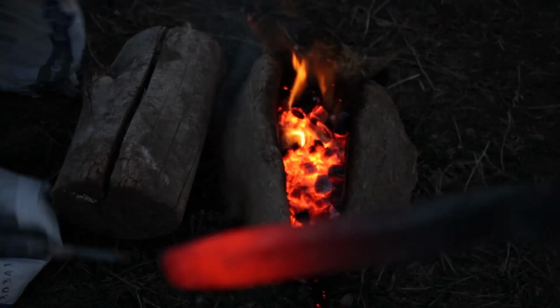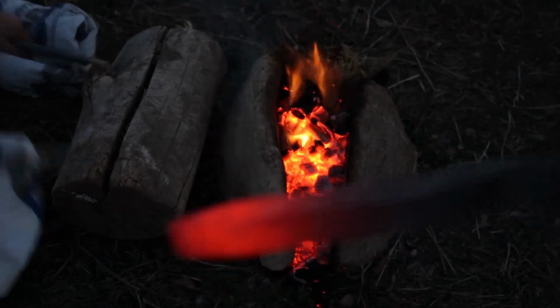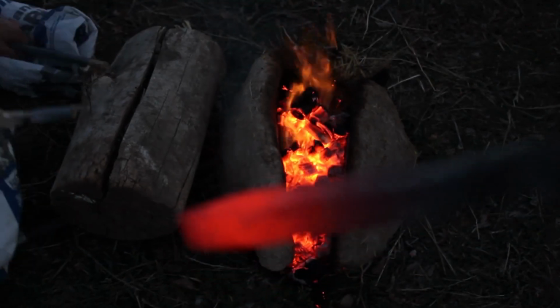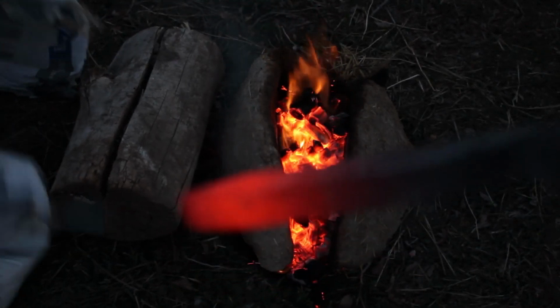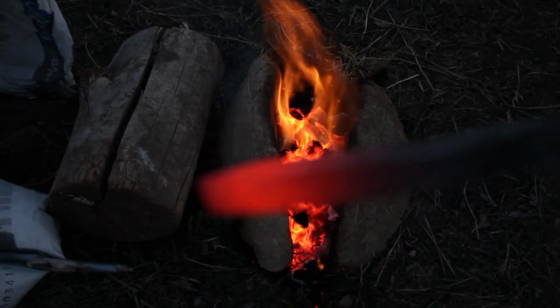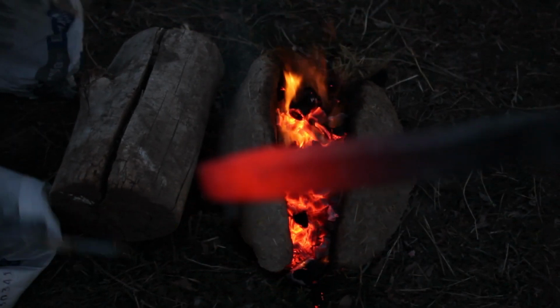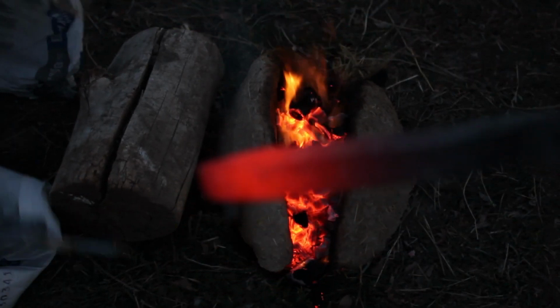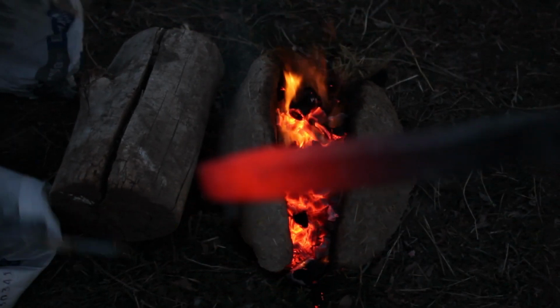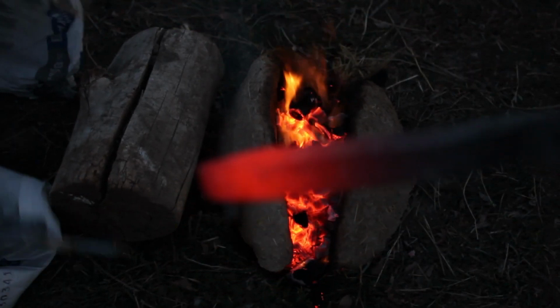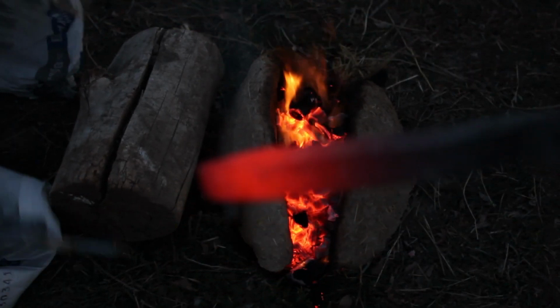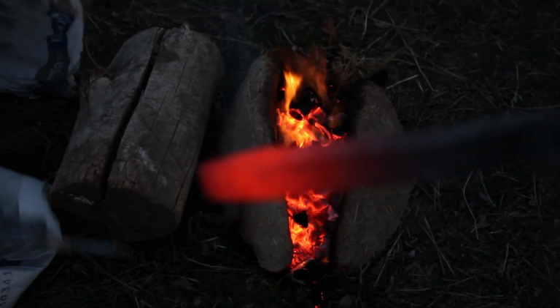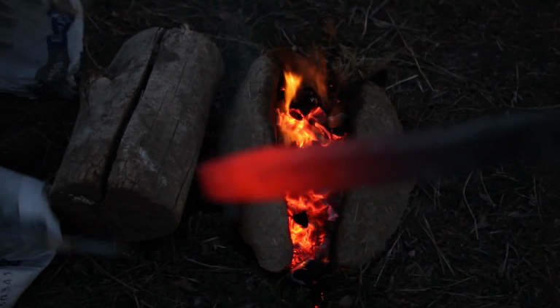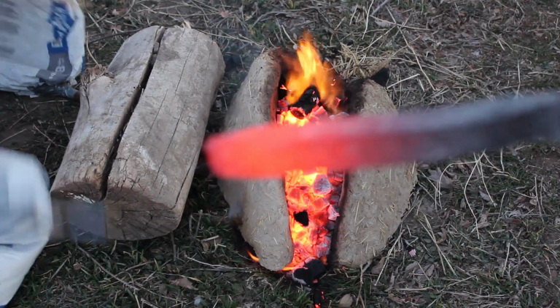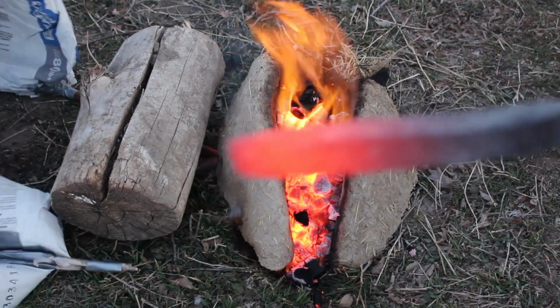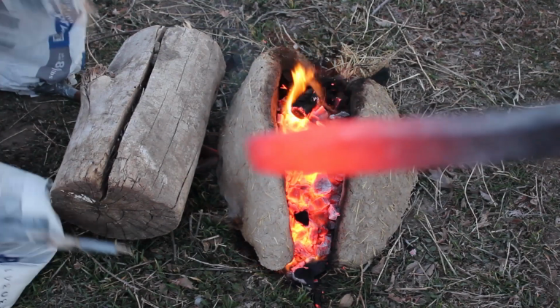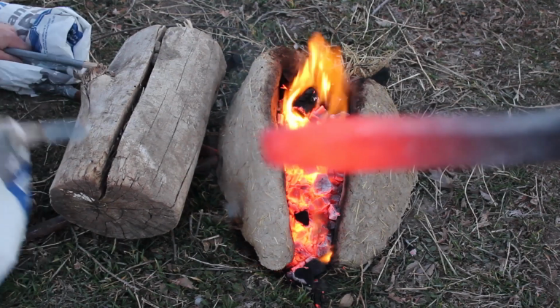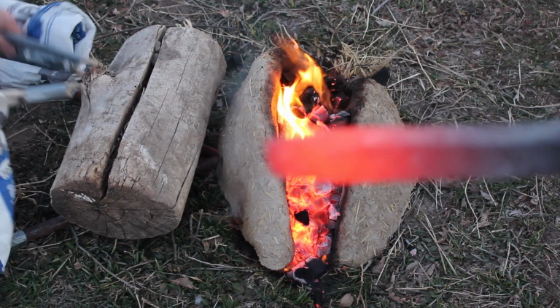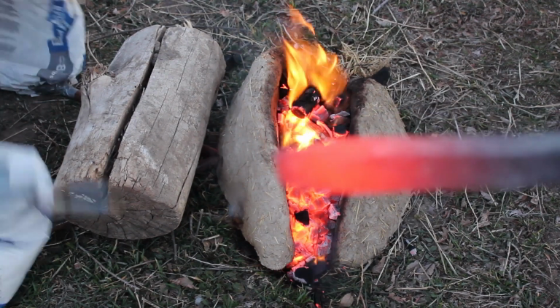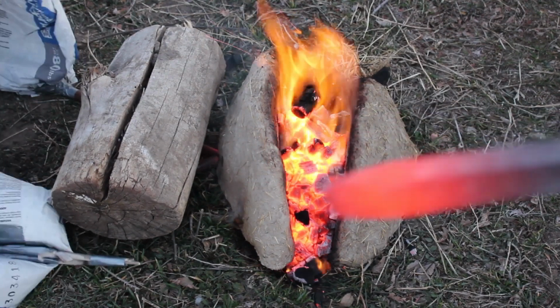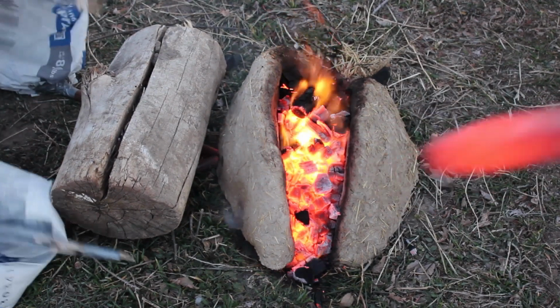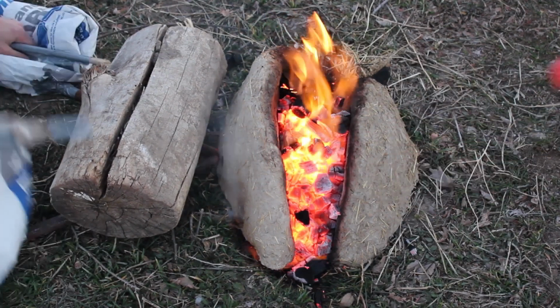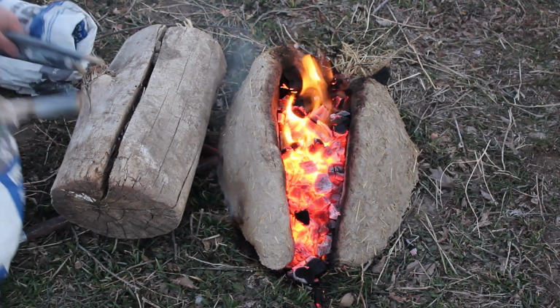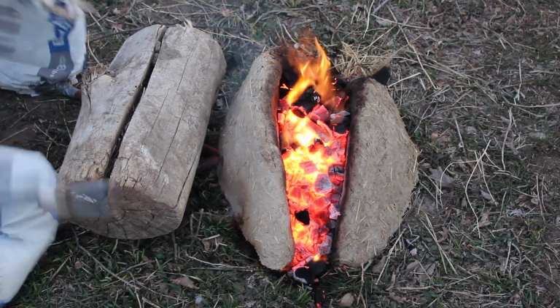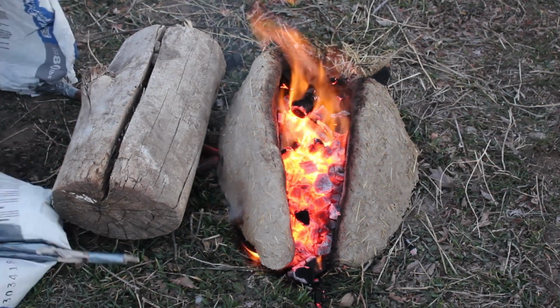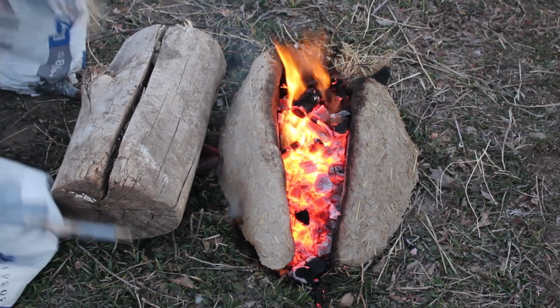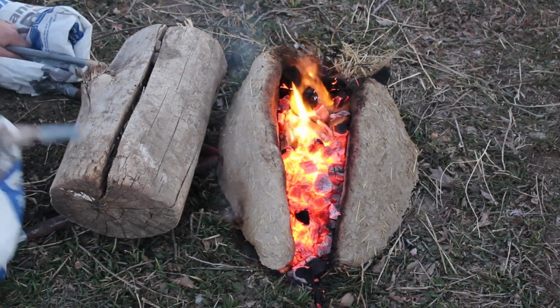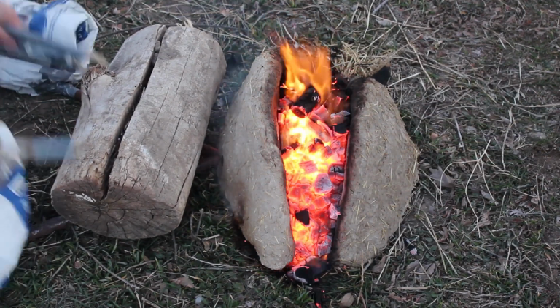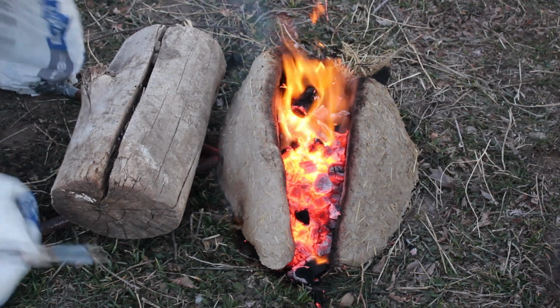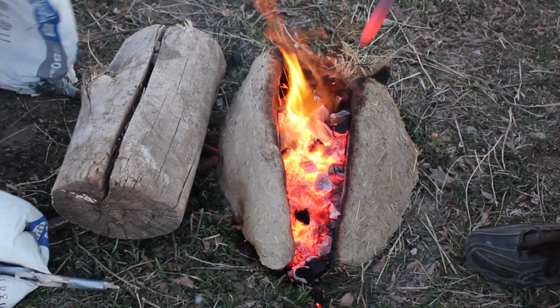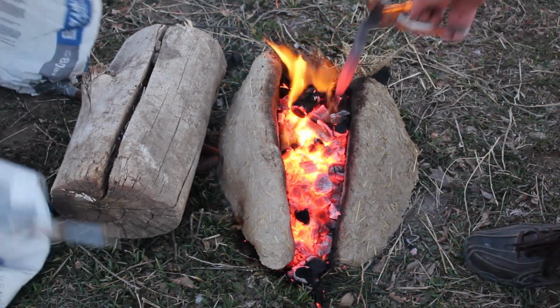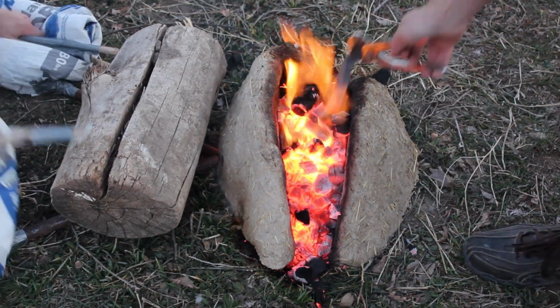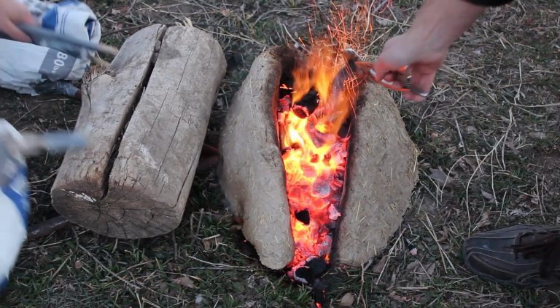We're going to put it back into the fire and see if we can get it any hotter, but we already know that the bag bellows works.